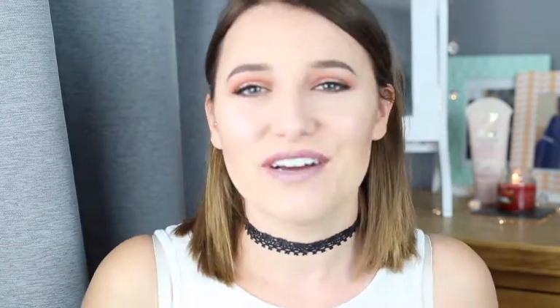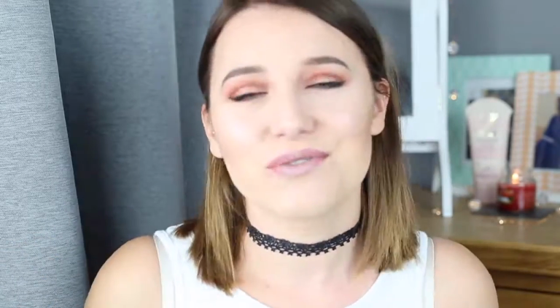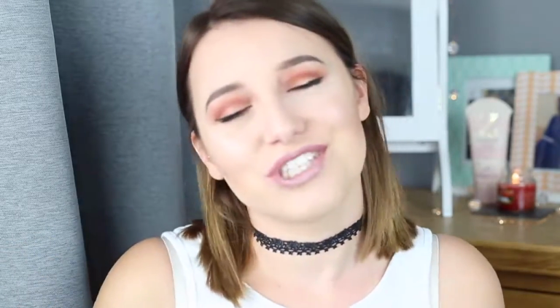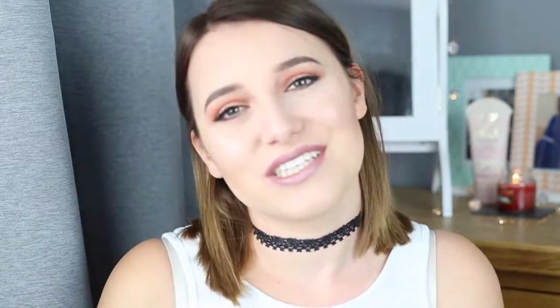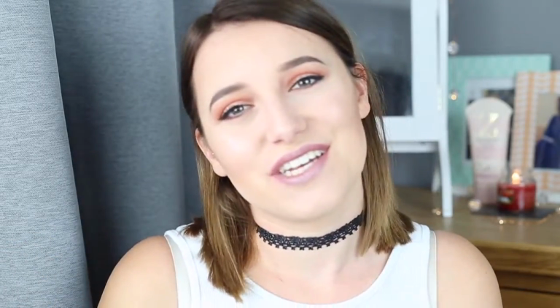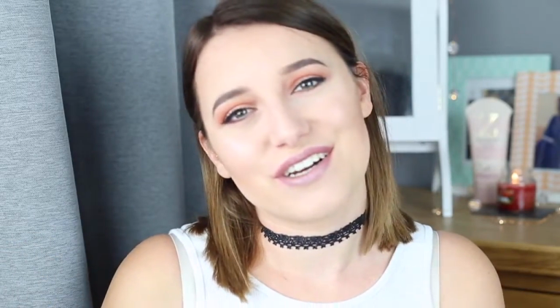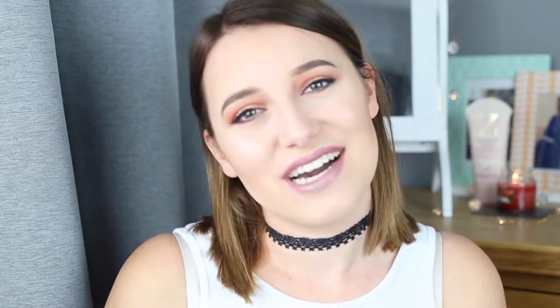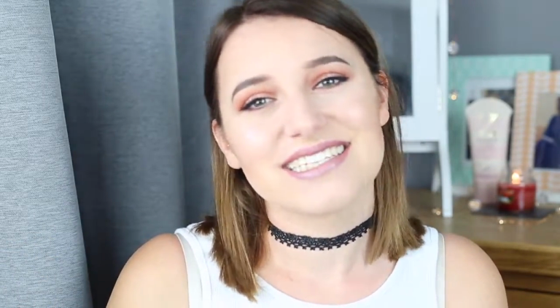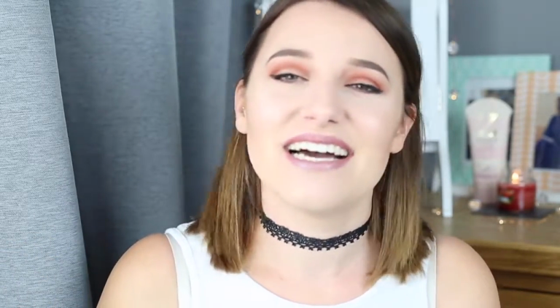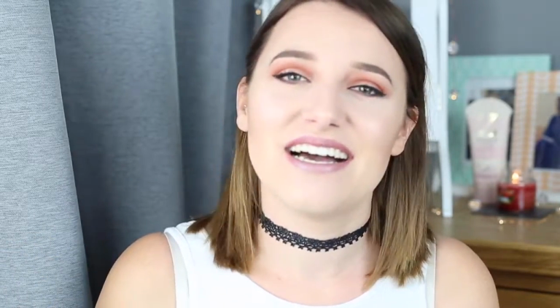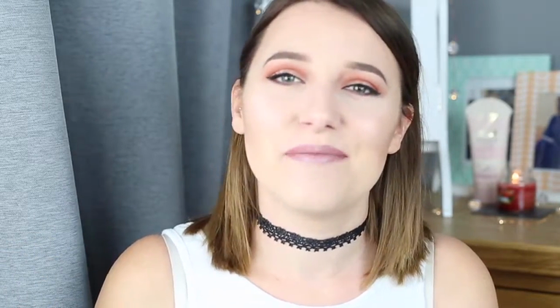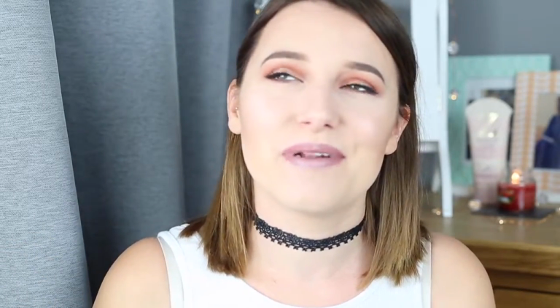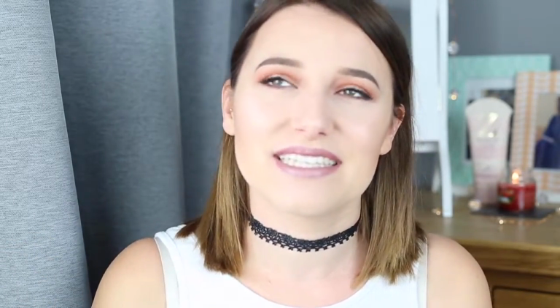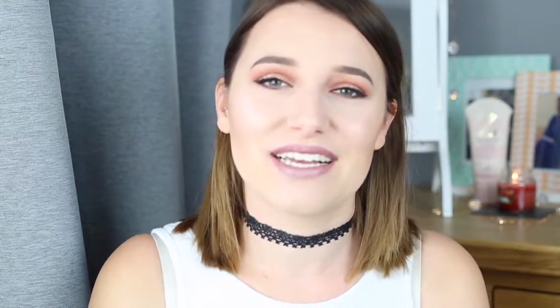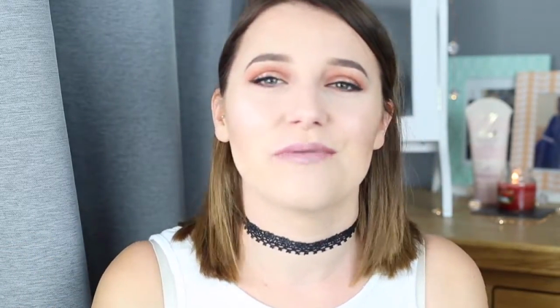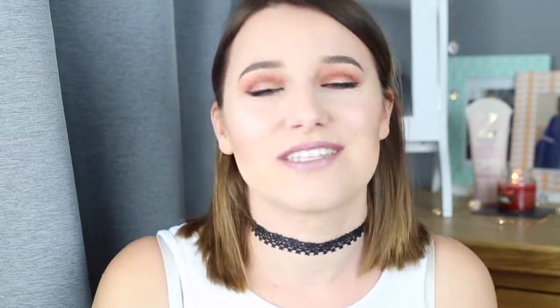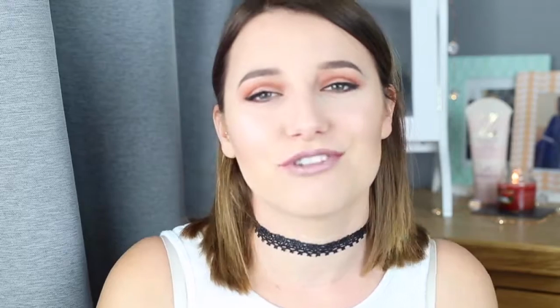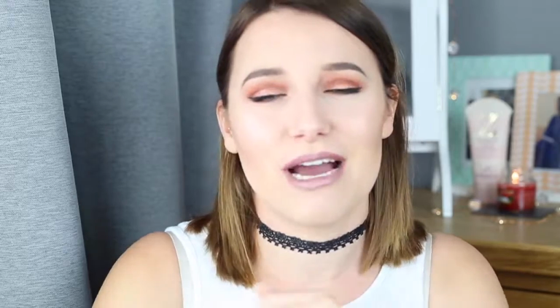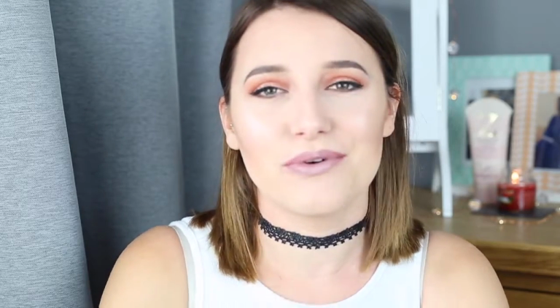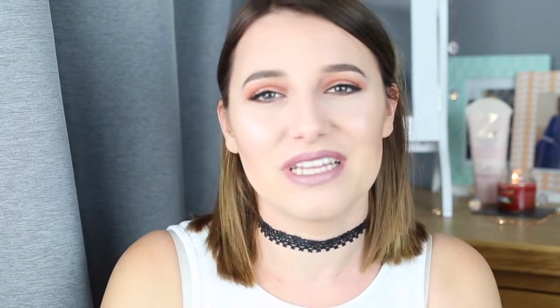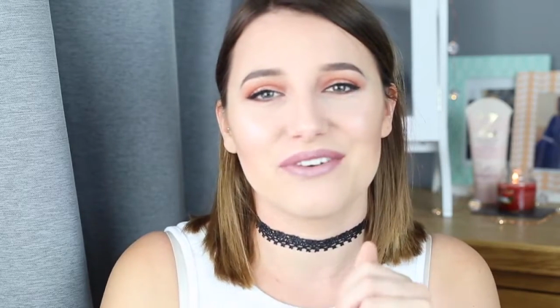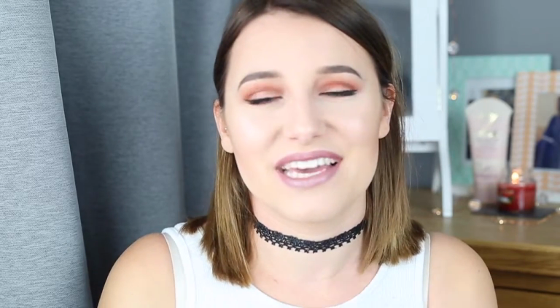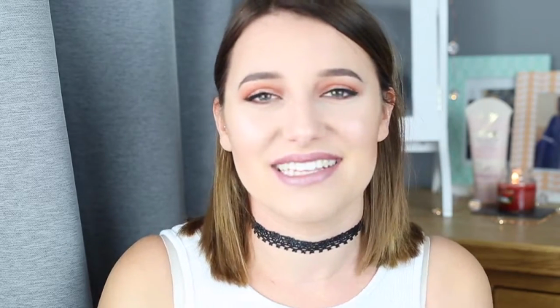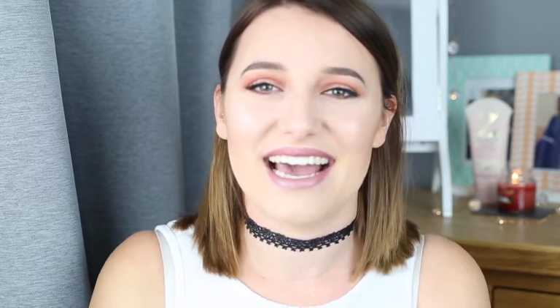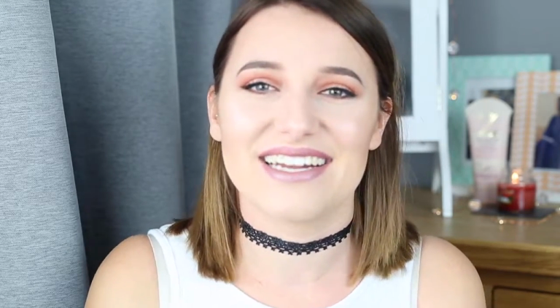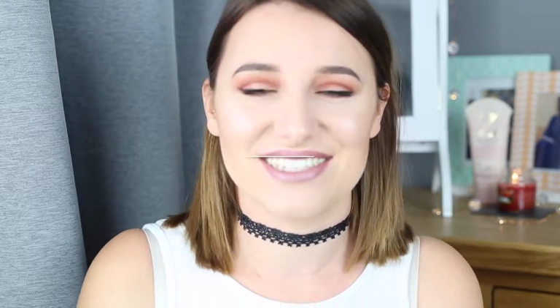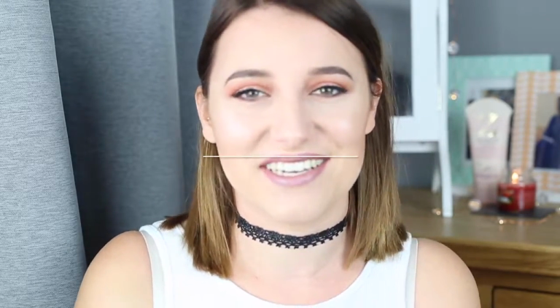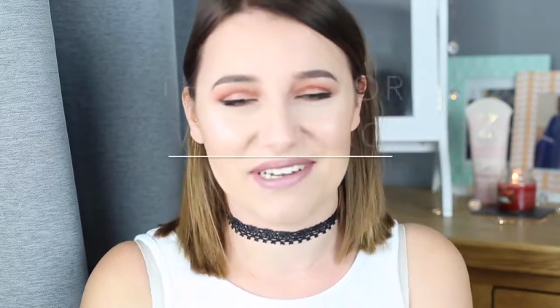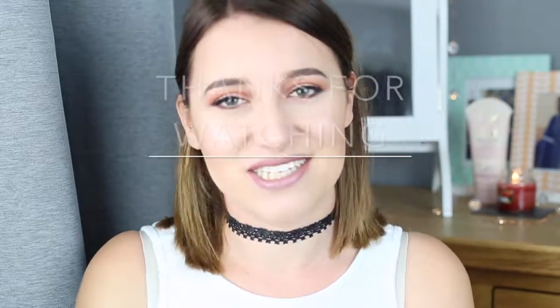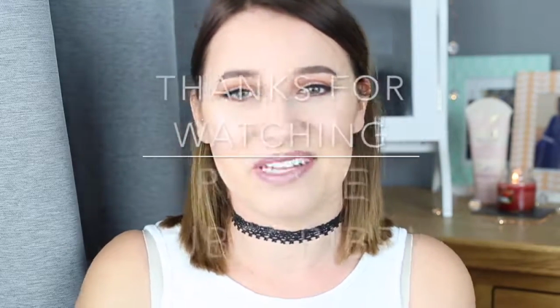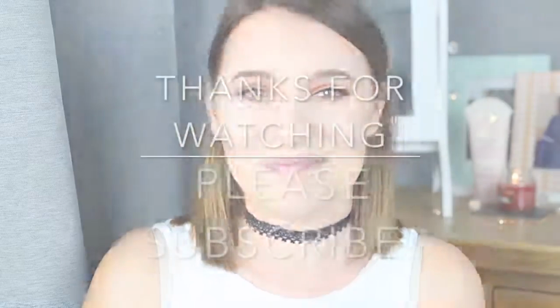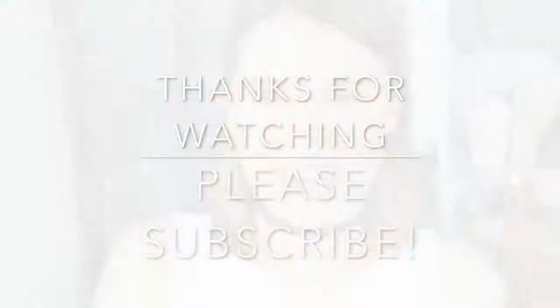Thanks for watching this video guys. Please like, comment, subscribe — all the little things — and I'll see you in my next one. Bye!